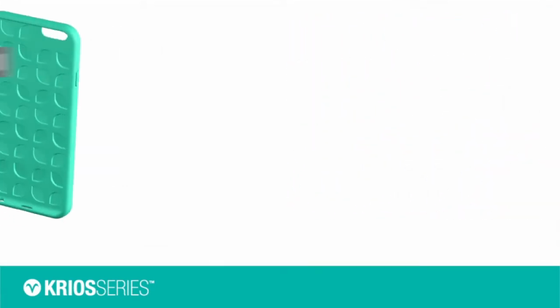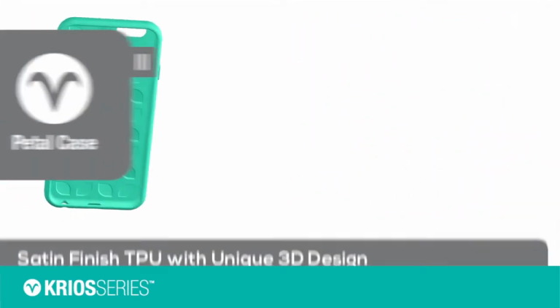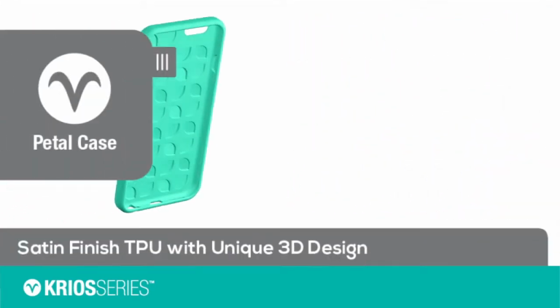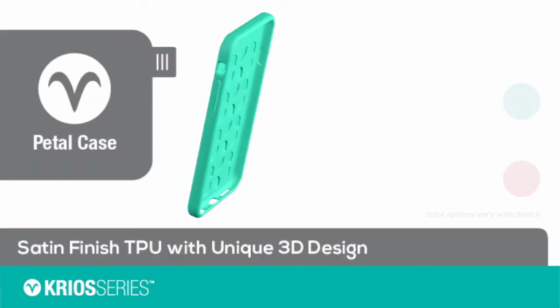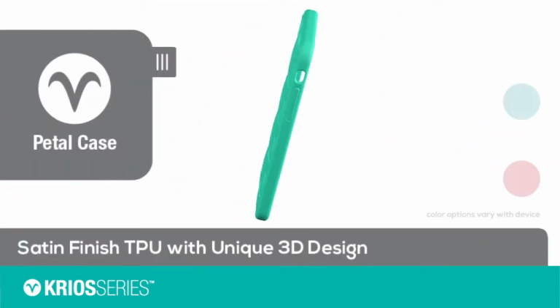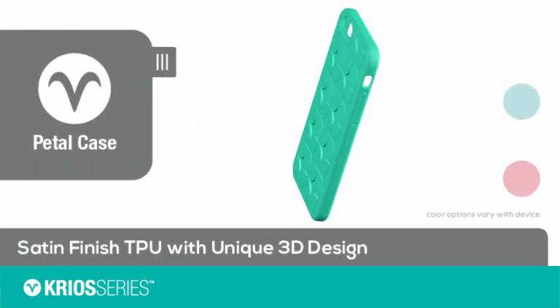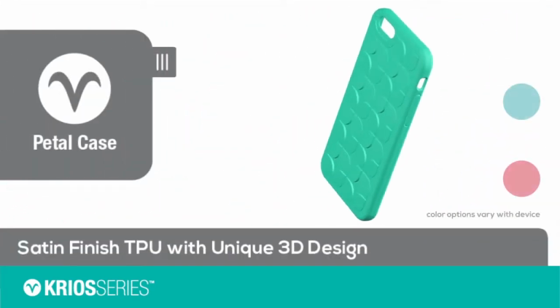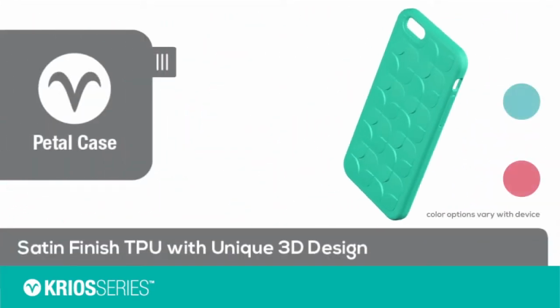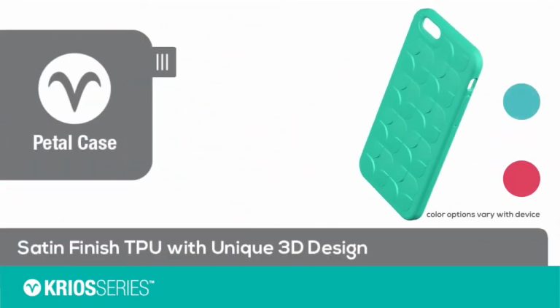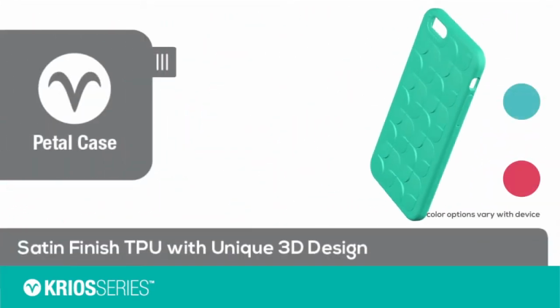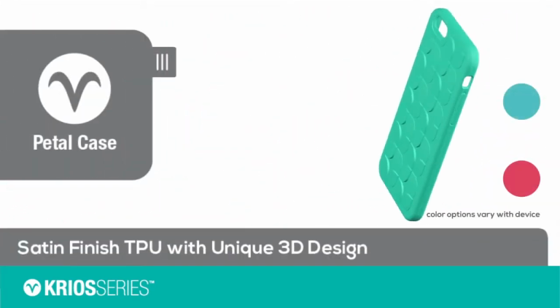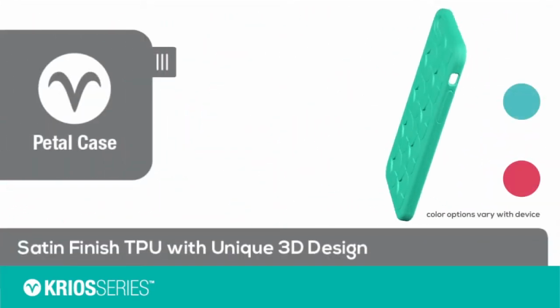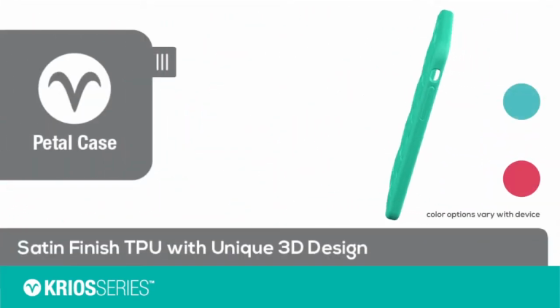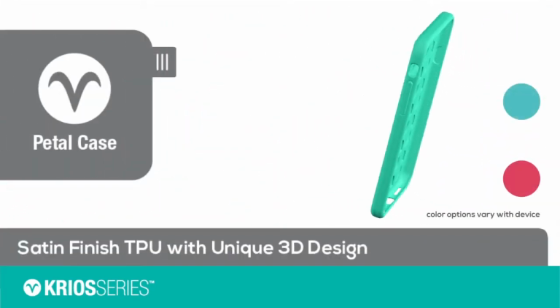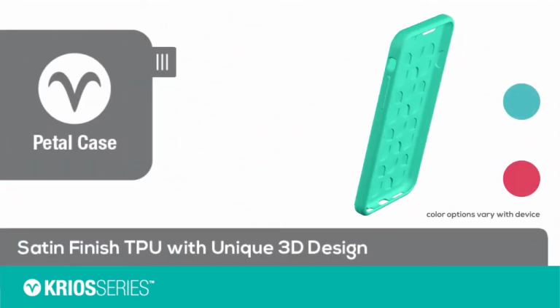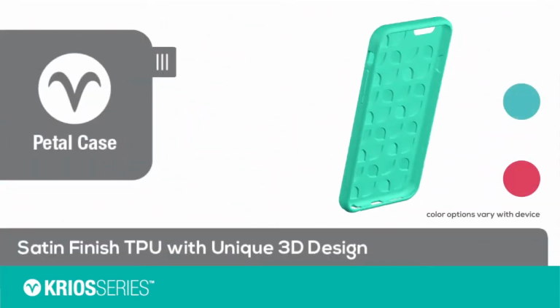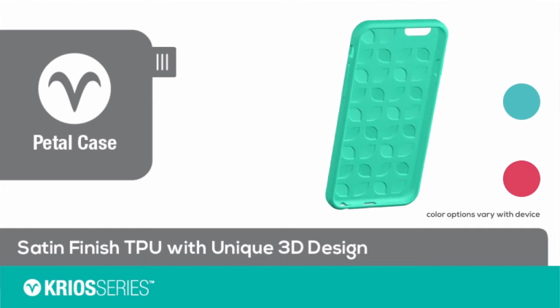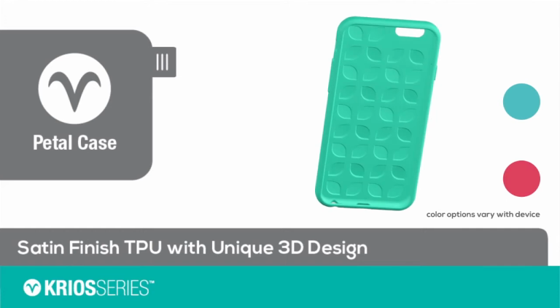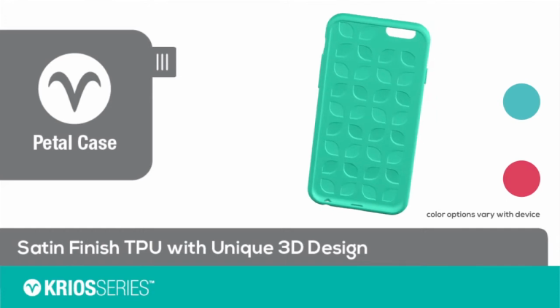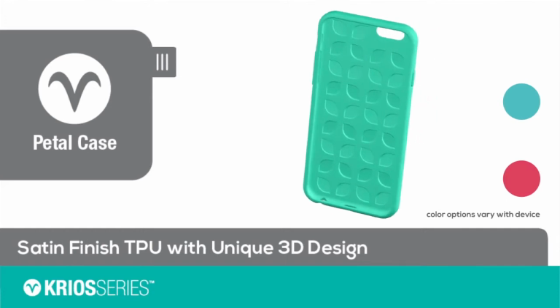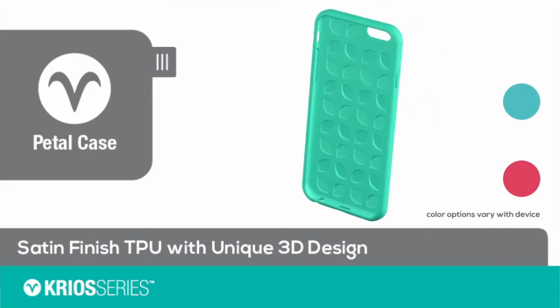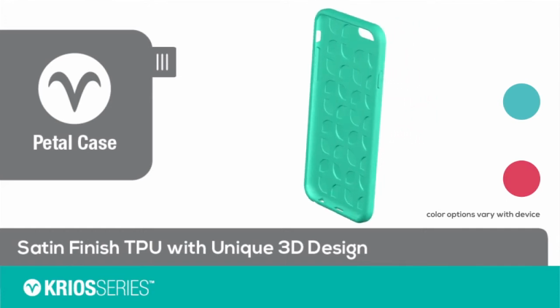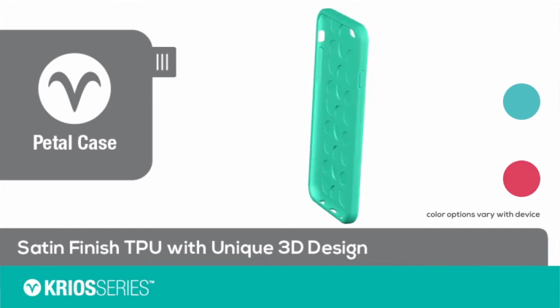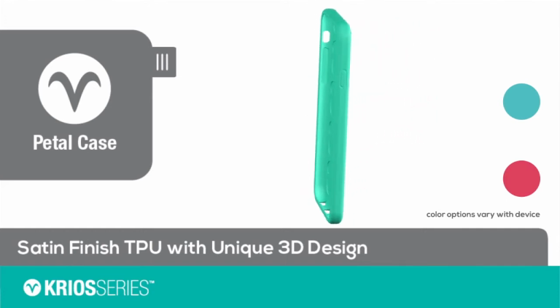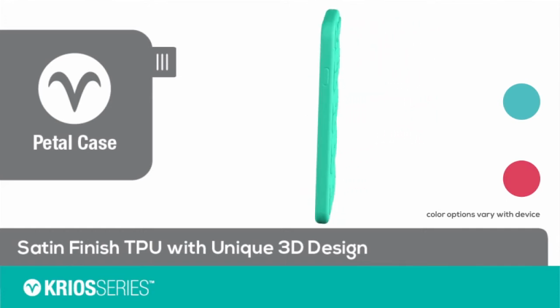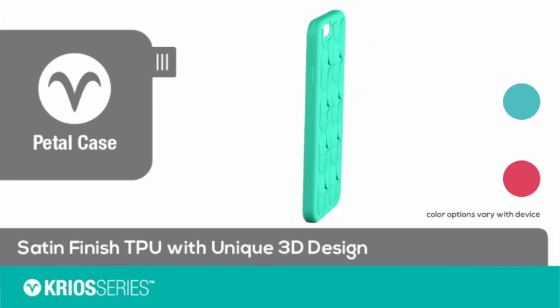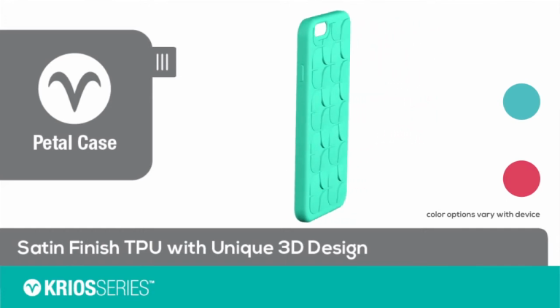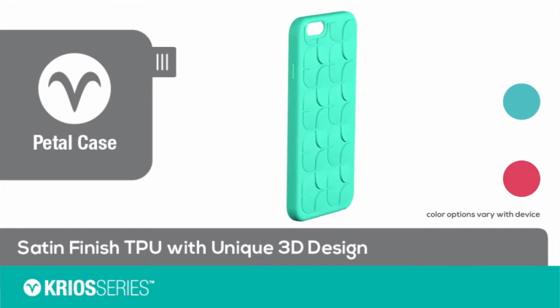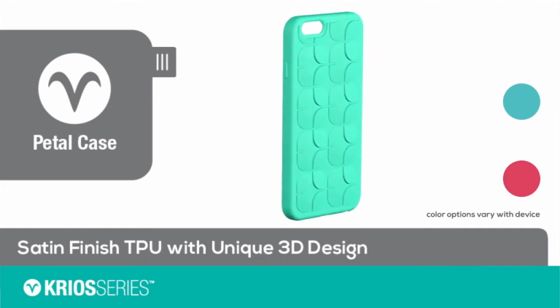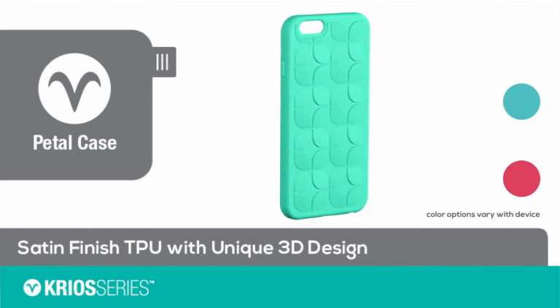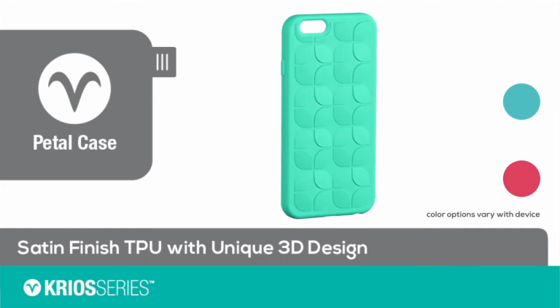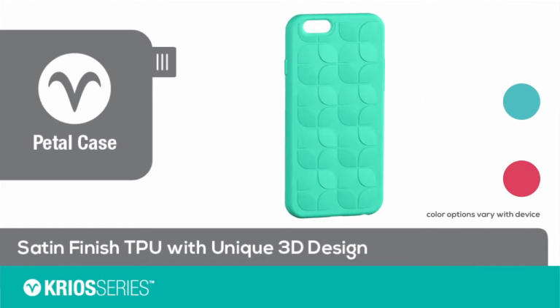The pedal case also features the soft touch satin finish TPU with a unique pedal design on the back.